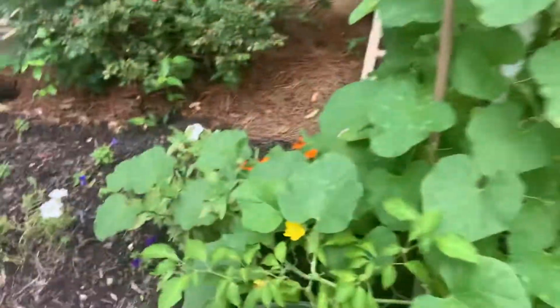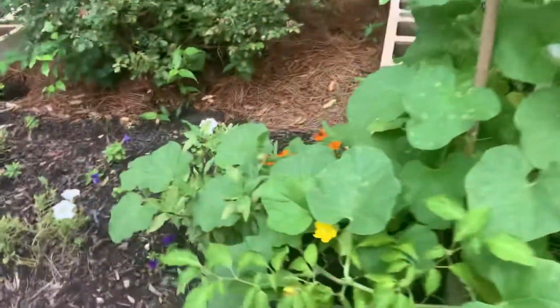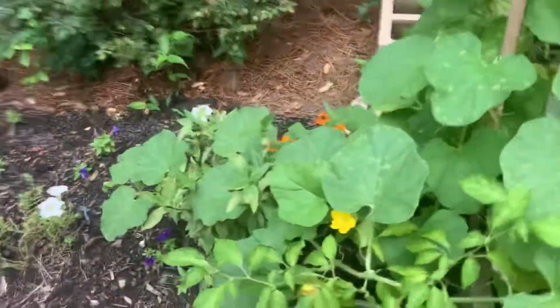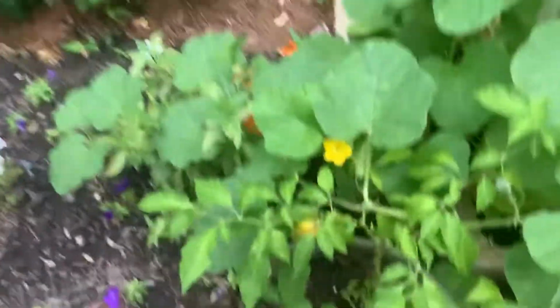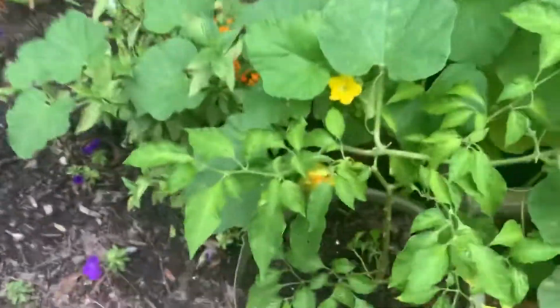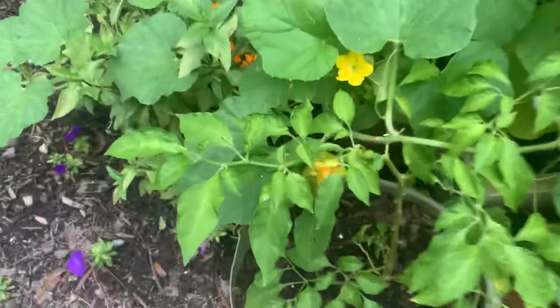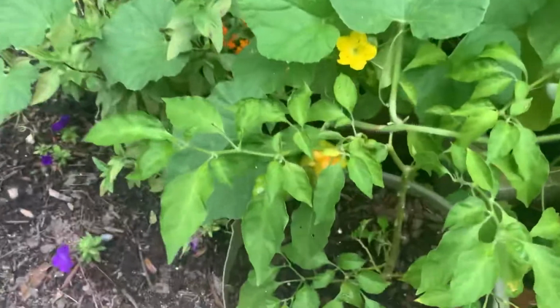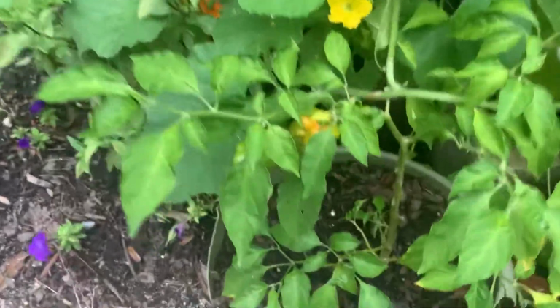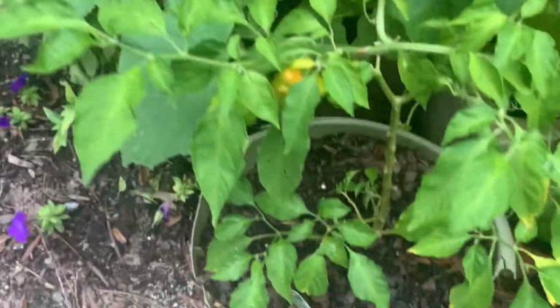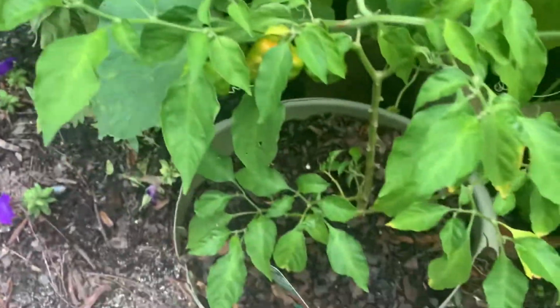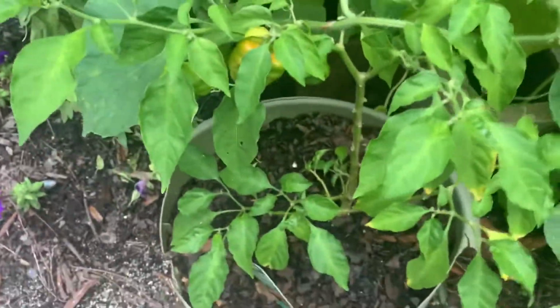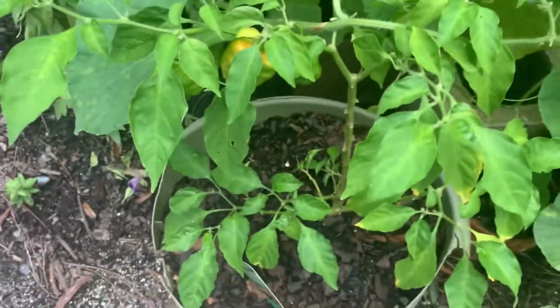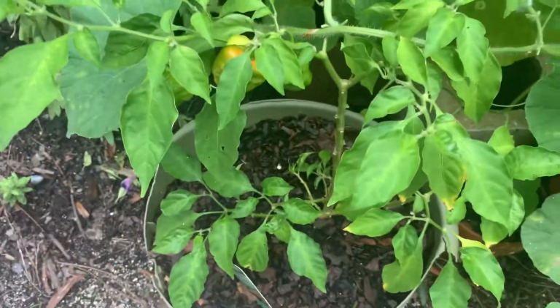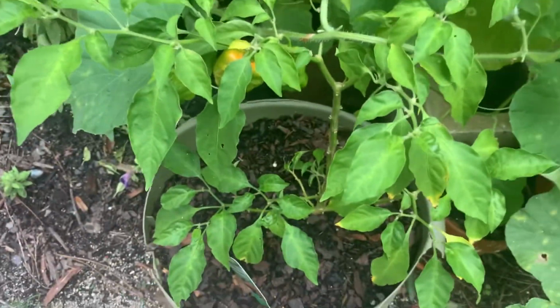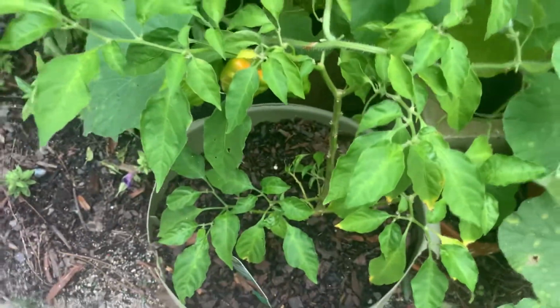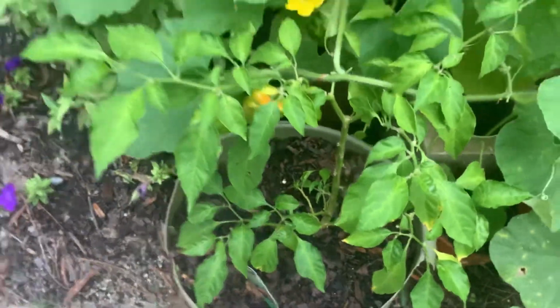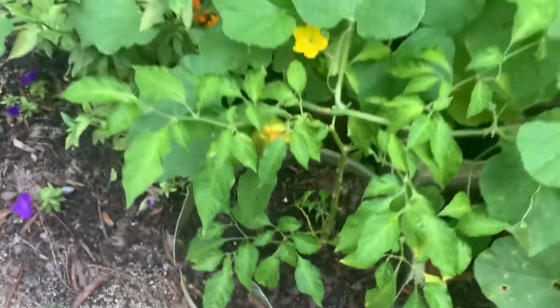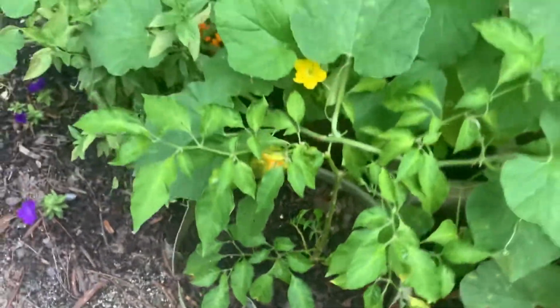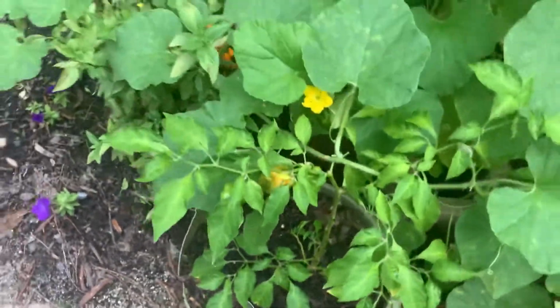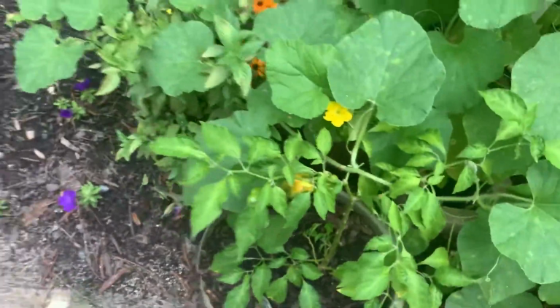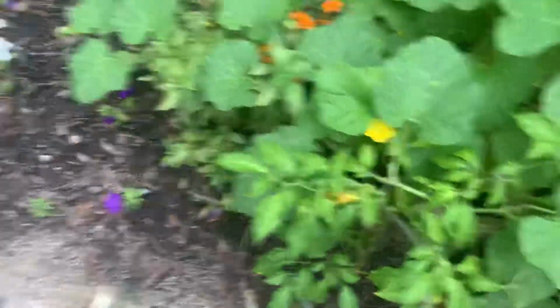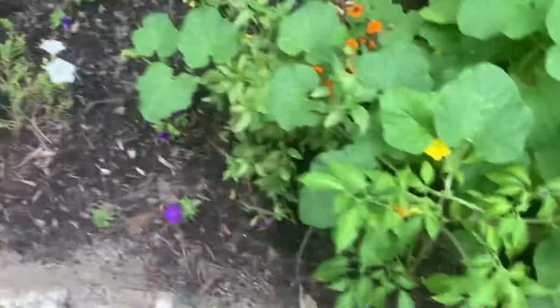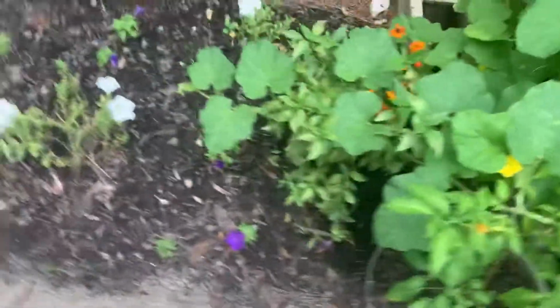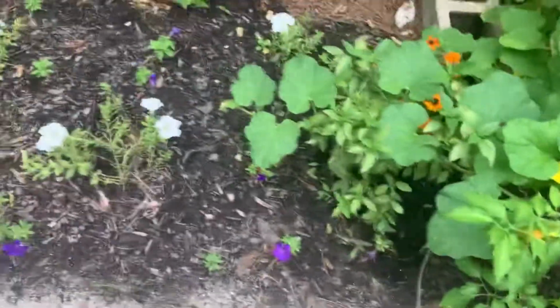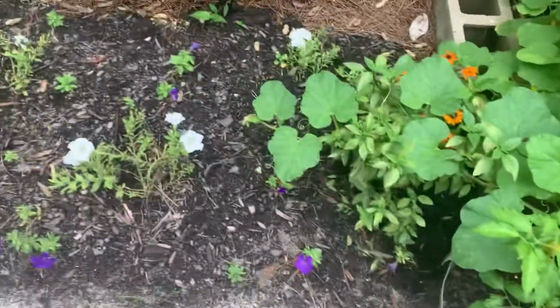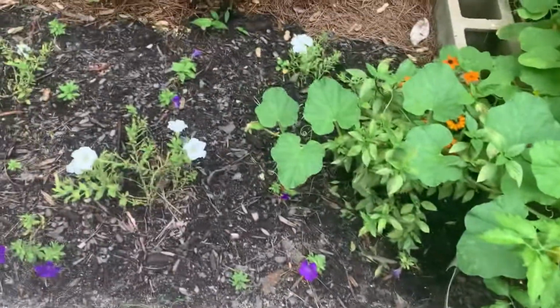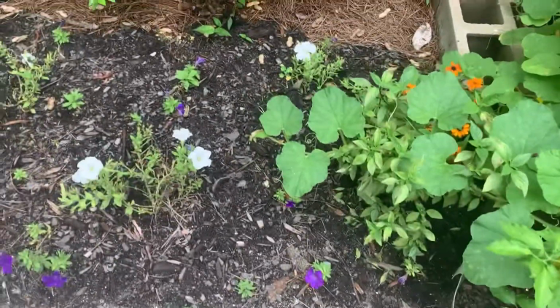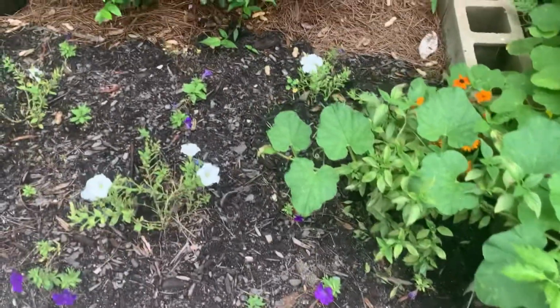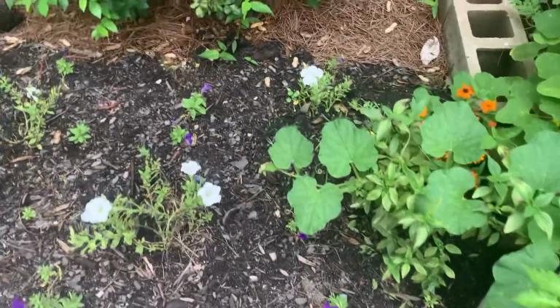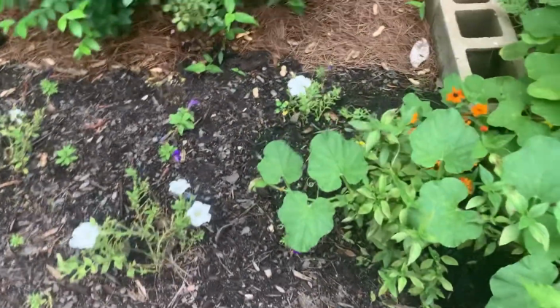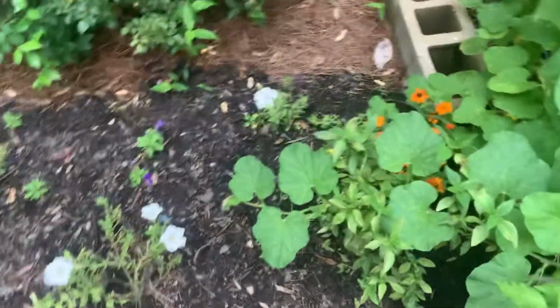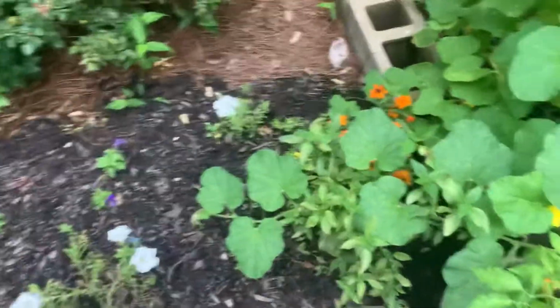Some habaneros are getting ripe. I have so many habaneros right now — the most productive plant we're growing this year by far.